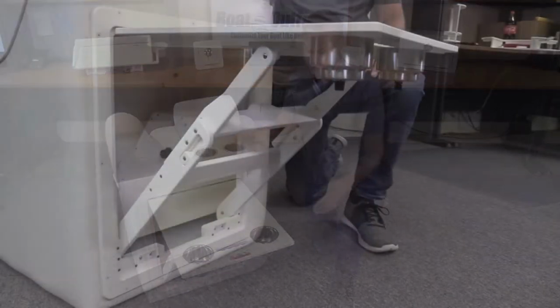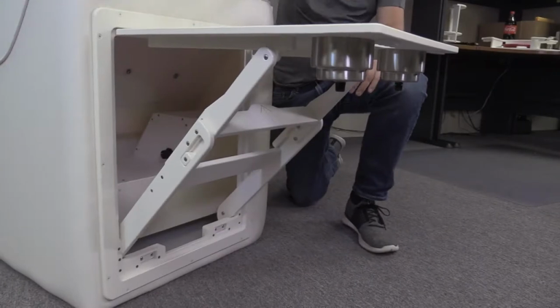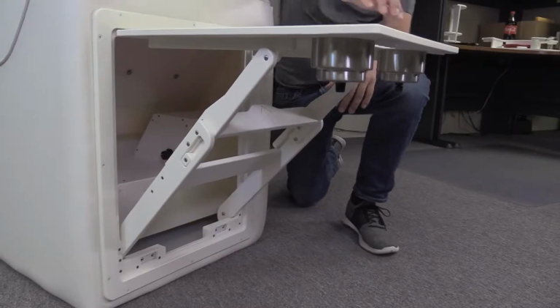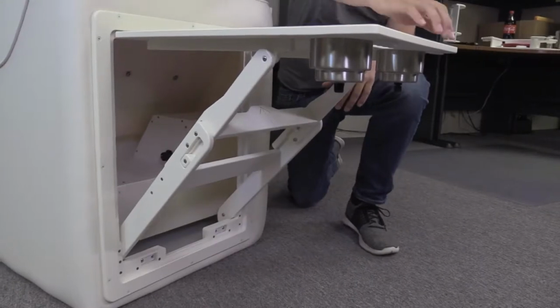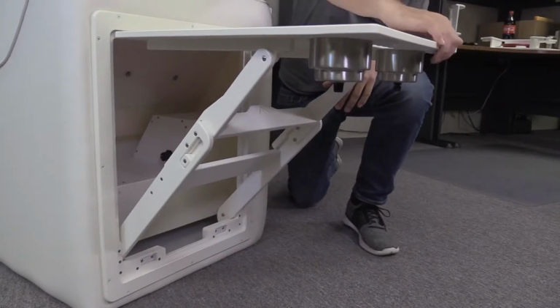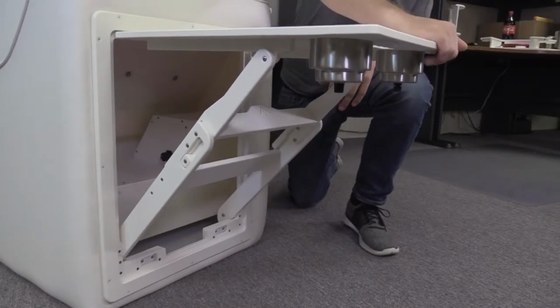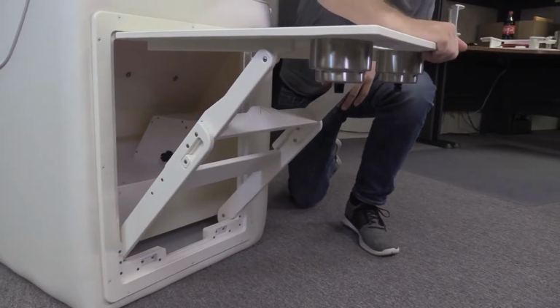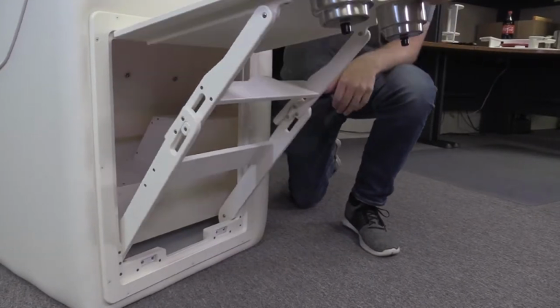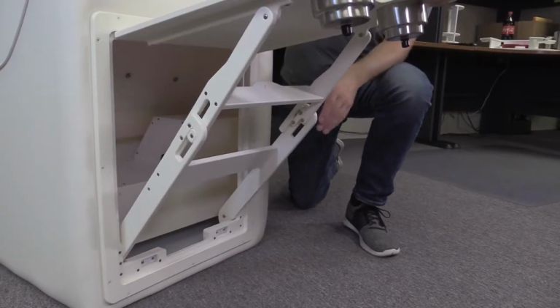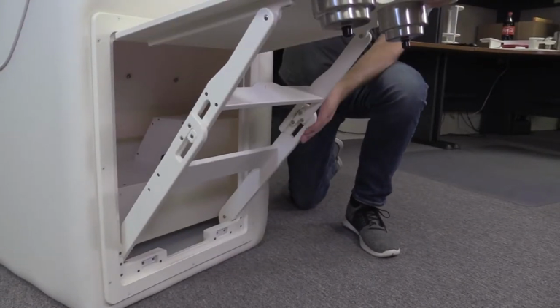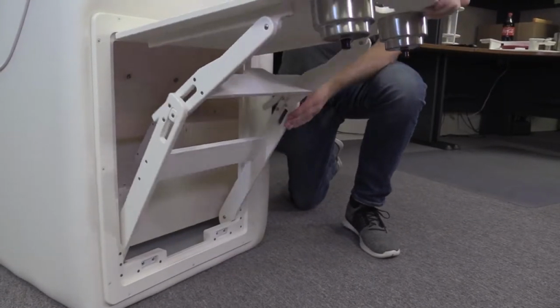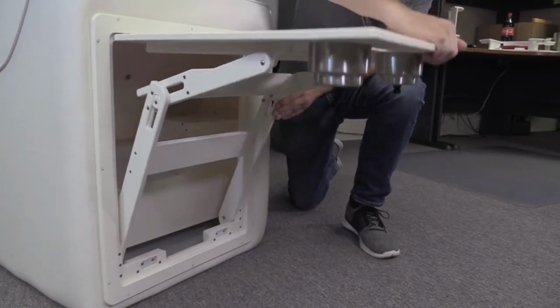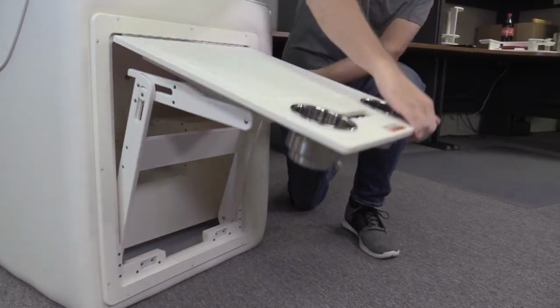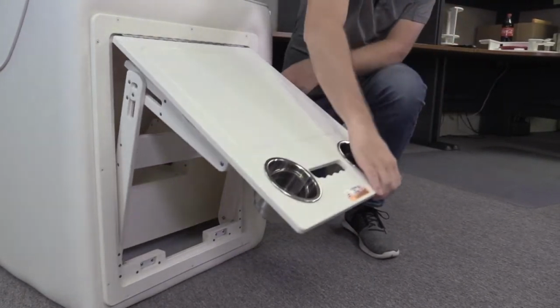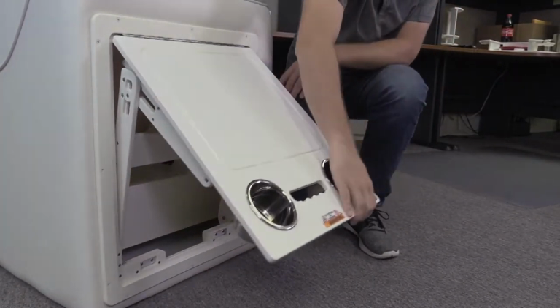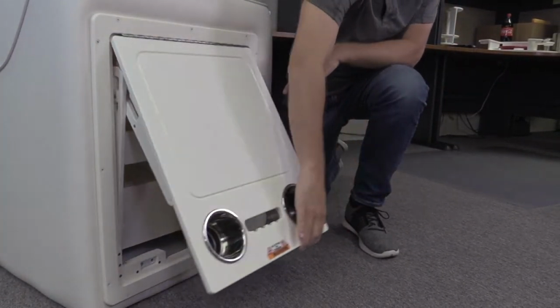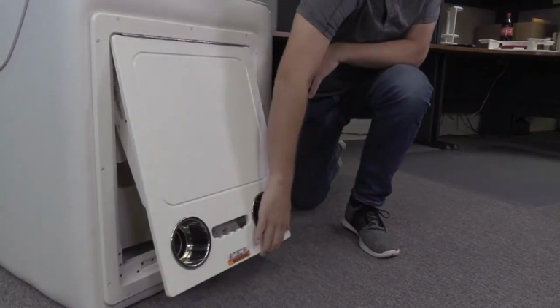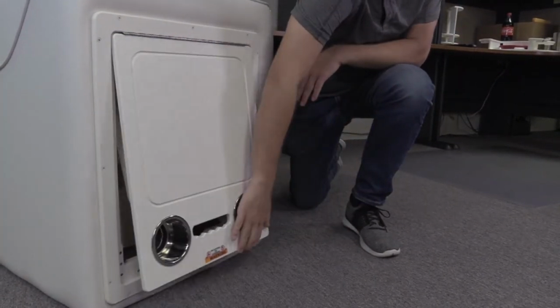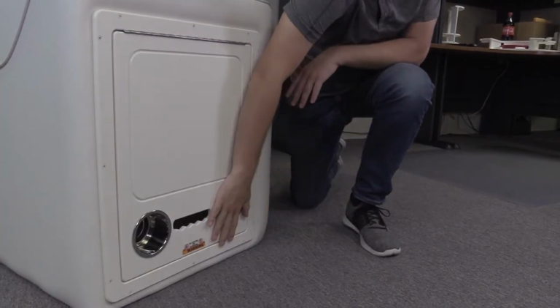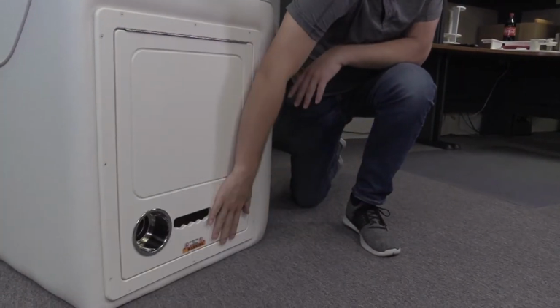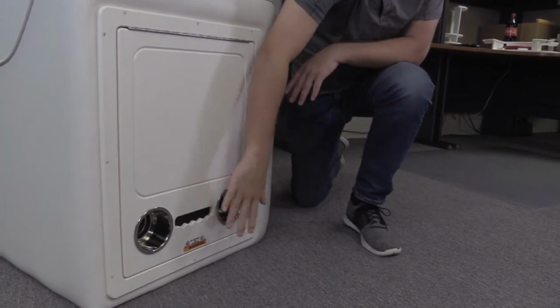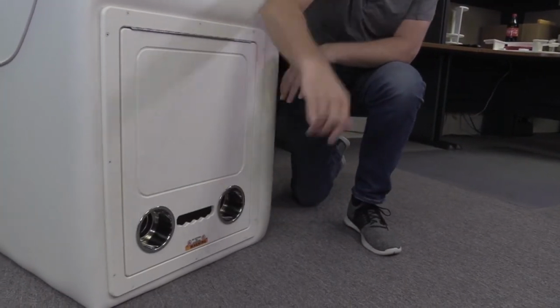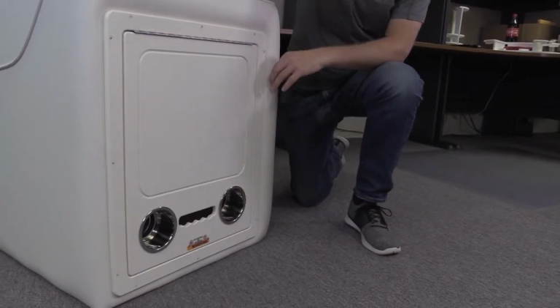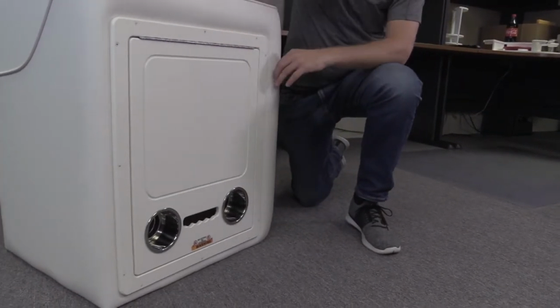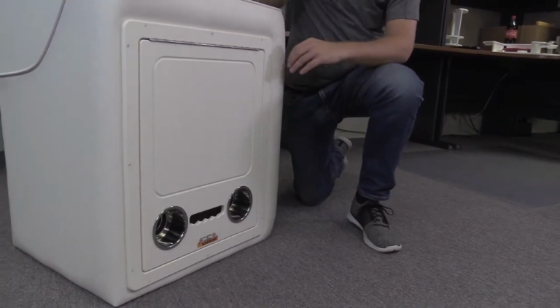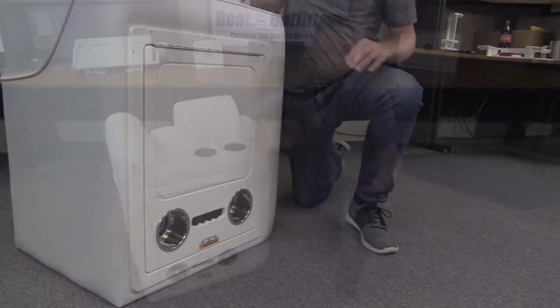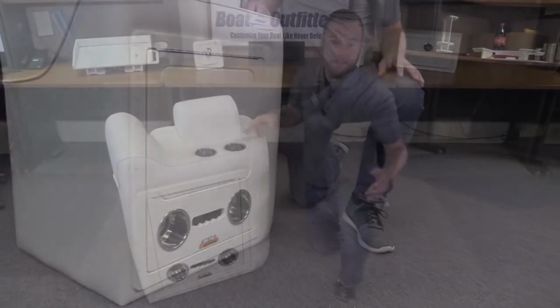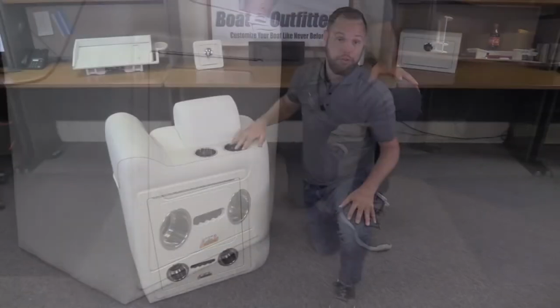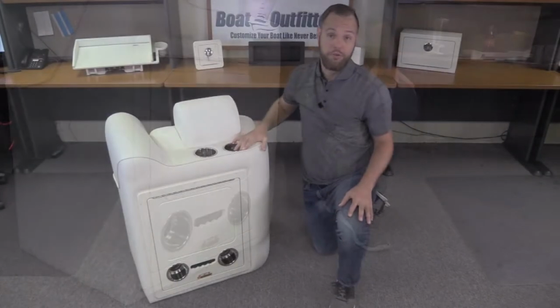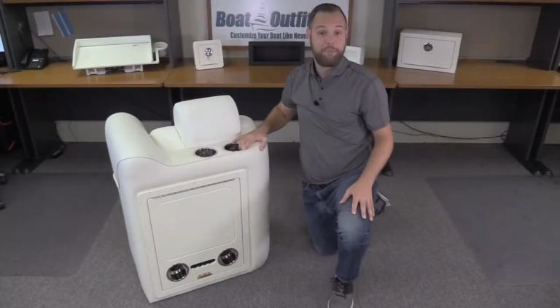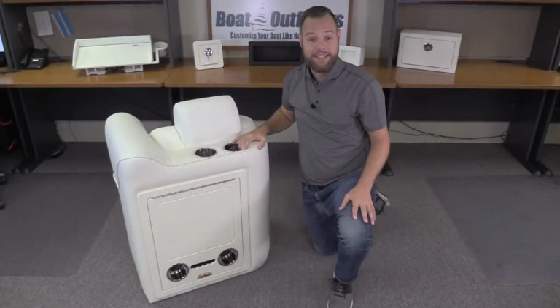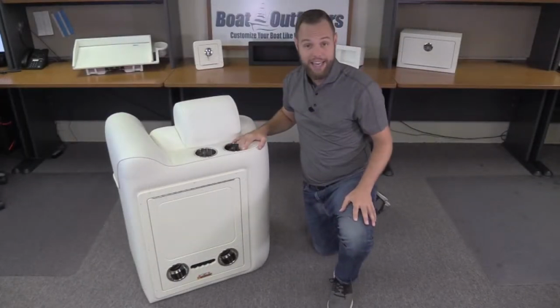Closing it is equally easy. Give it a jerk up with the other hand, fold it down, and there you go — it's closed. Piece of cake.